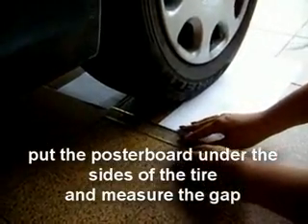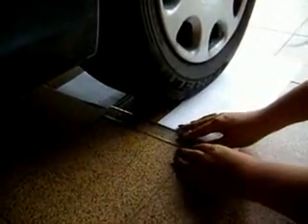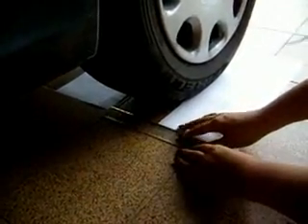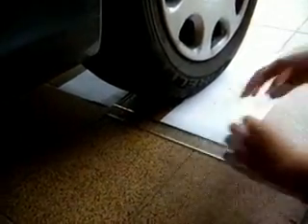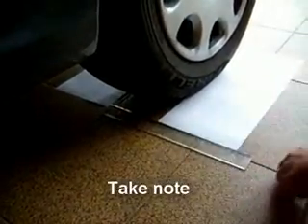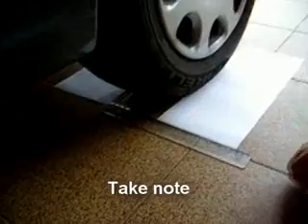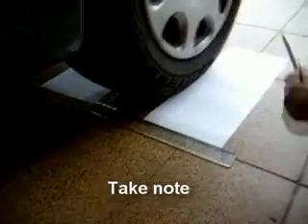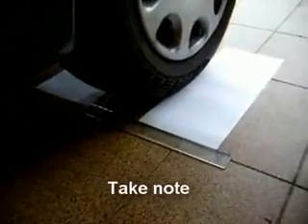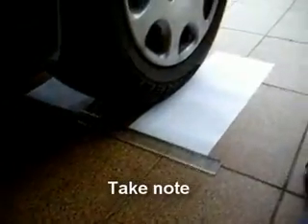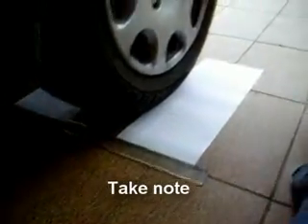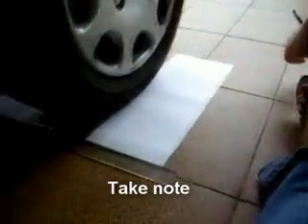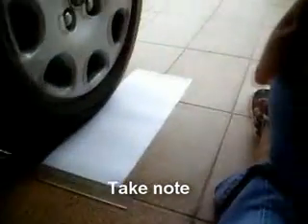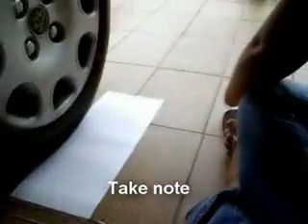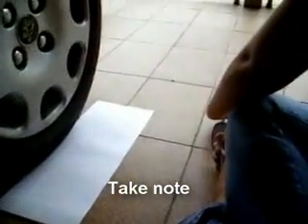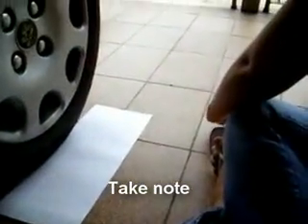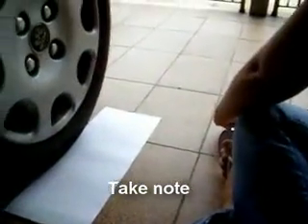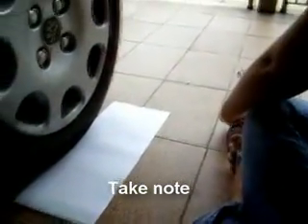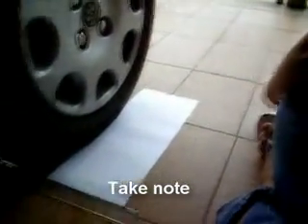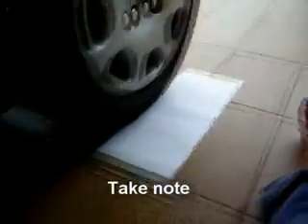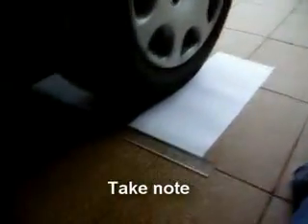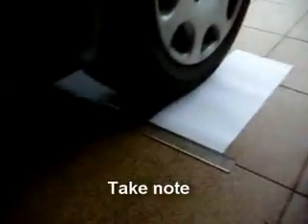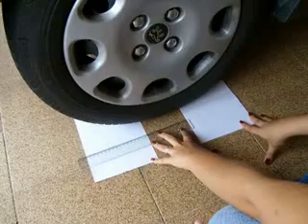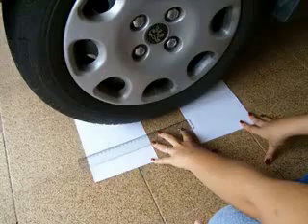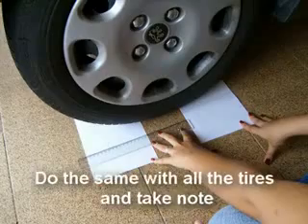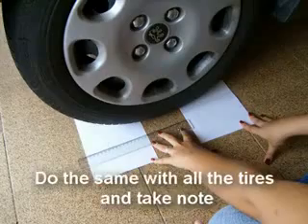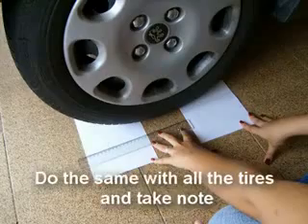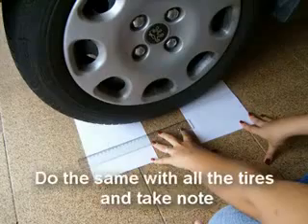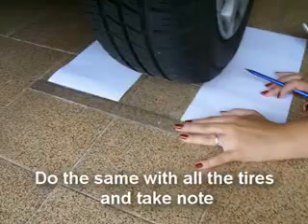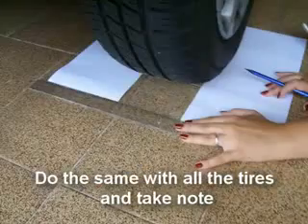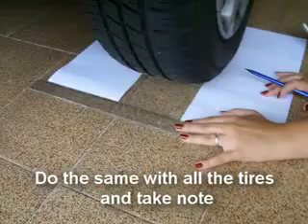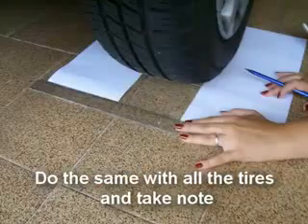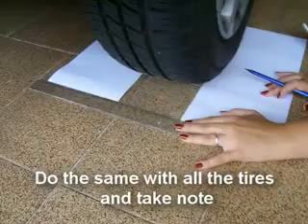Take note. Do the same with all the tires.